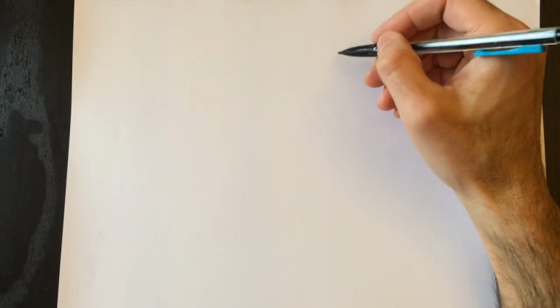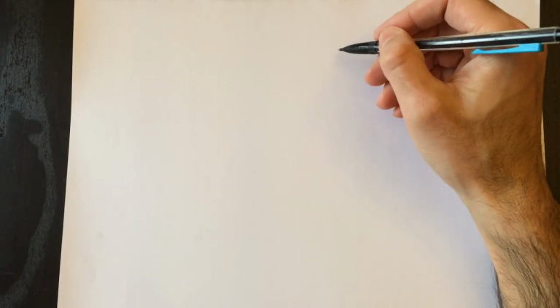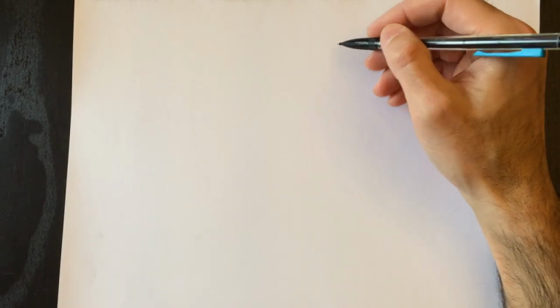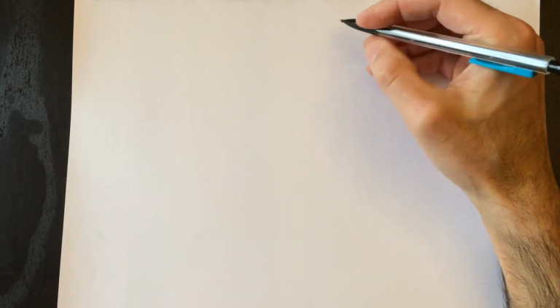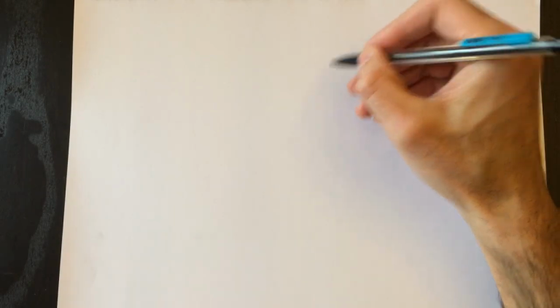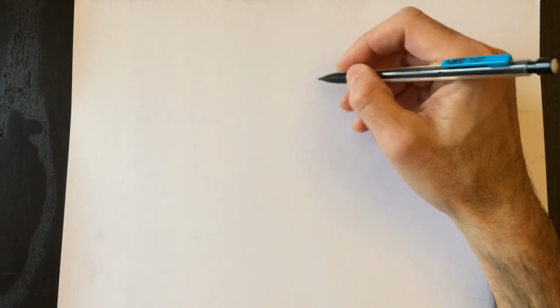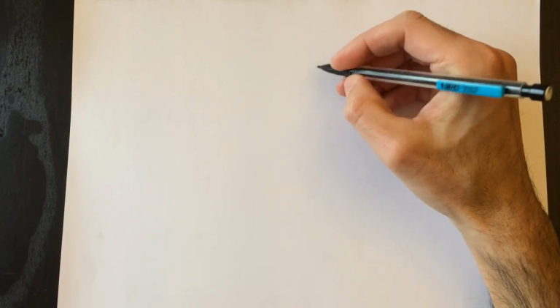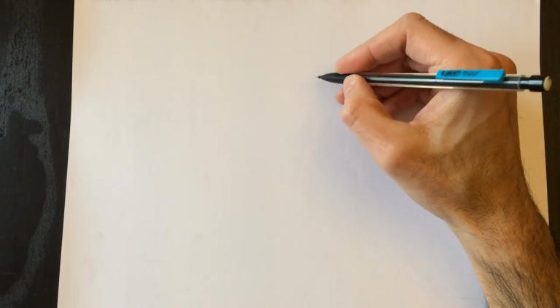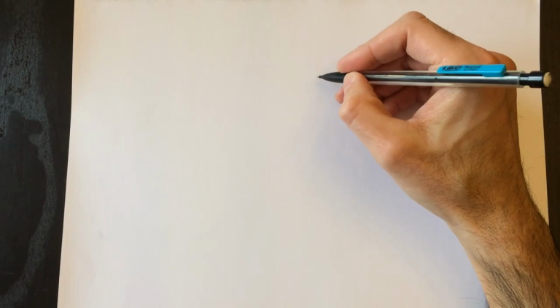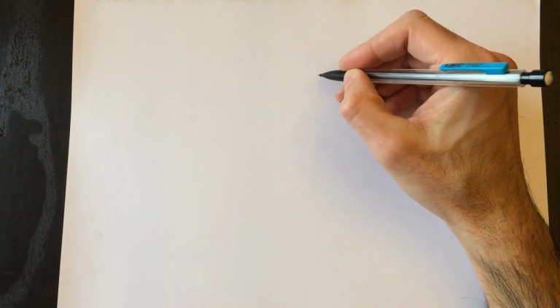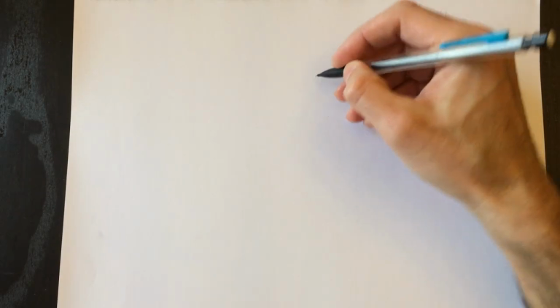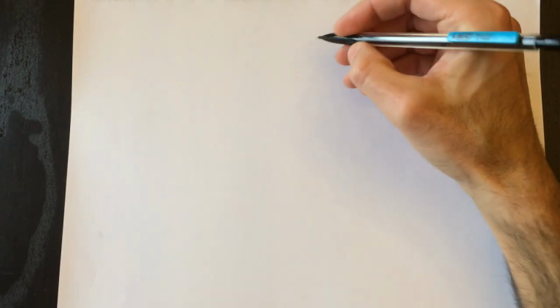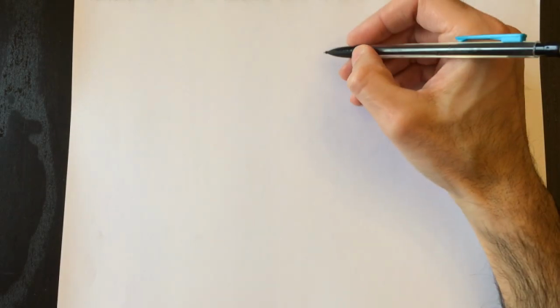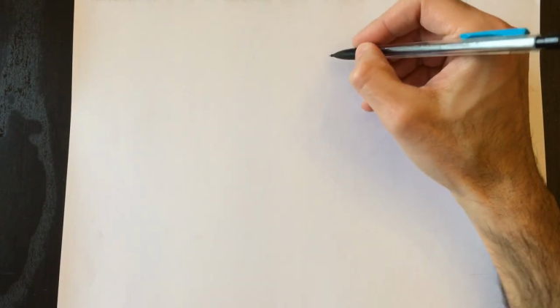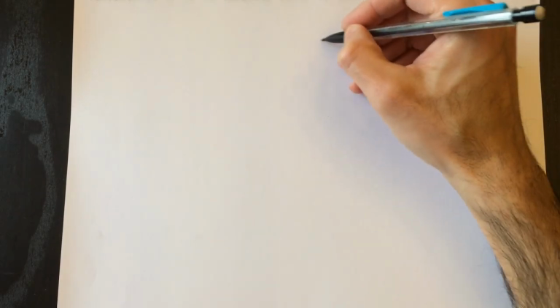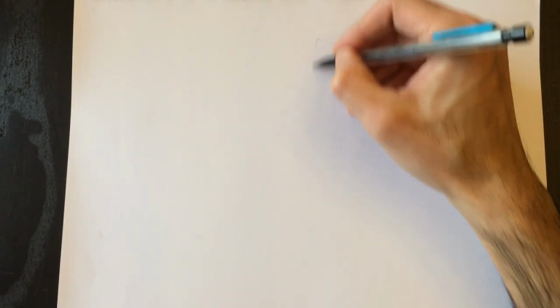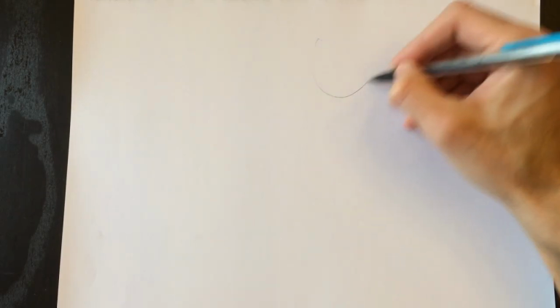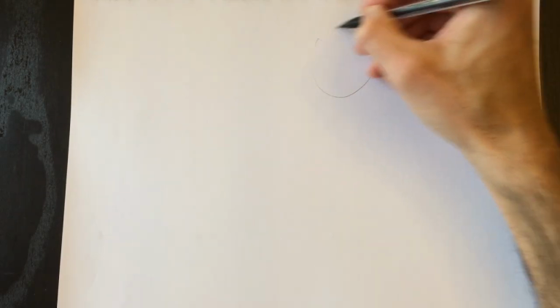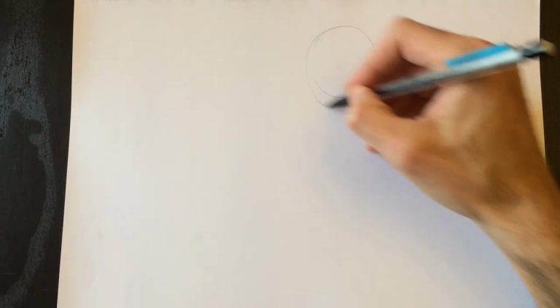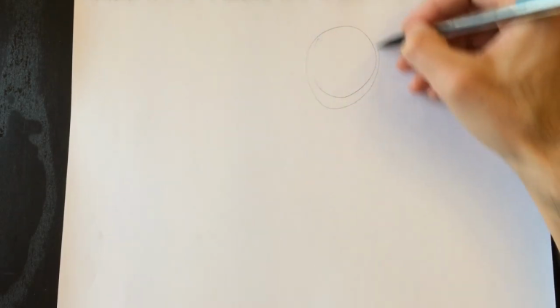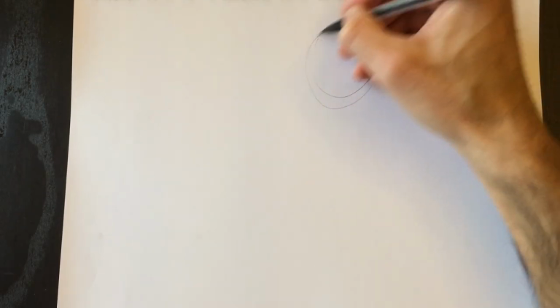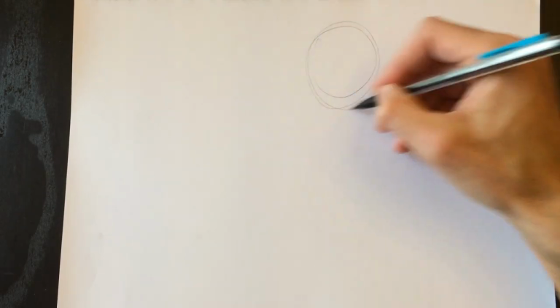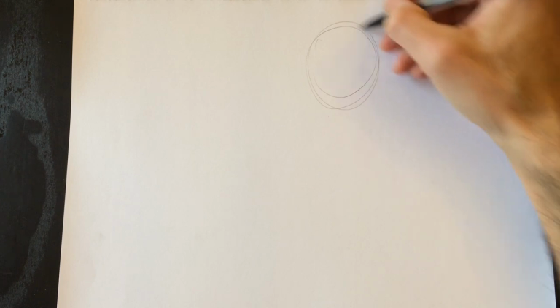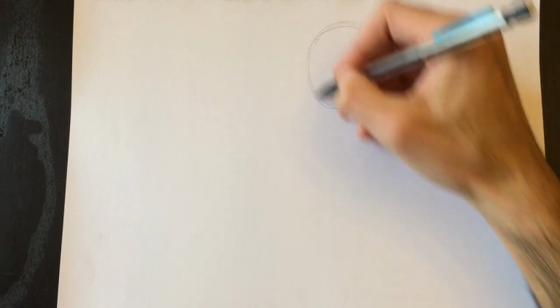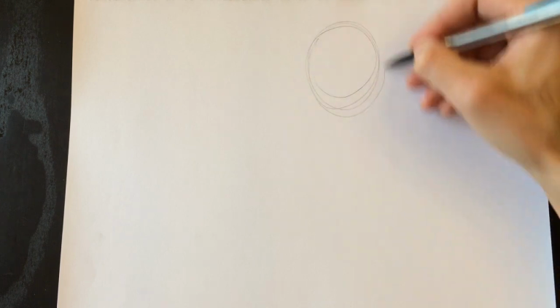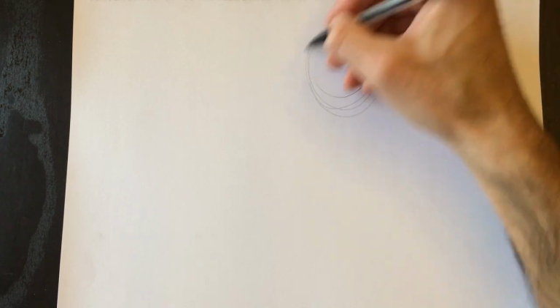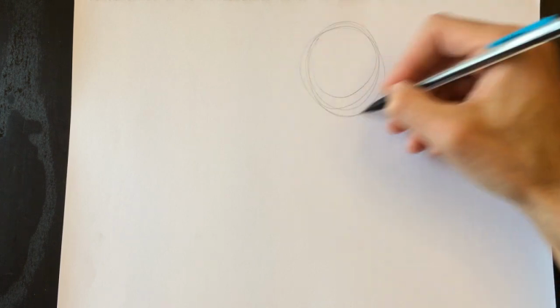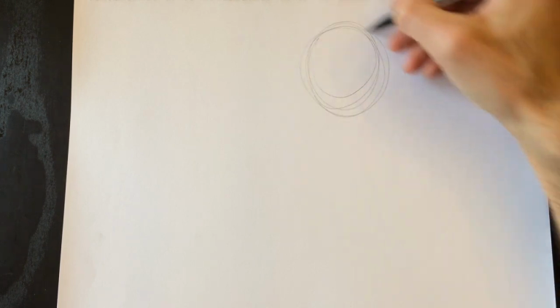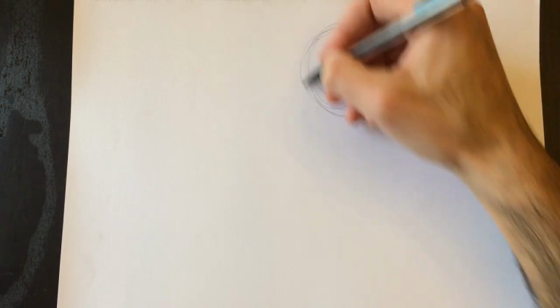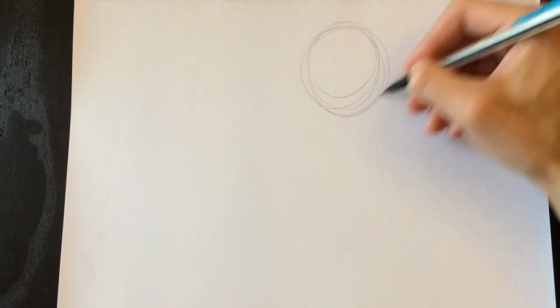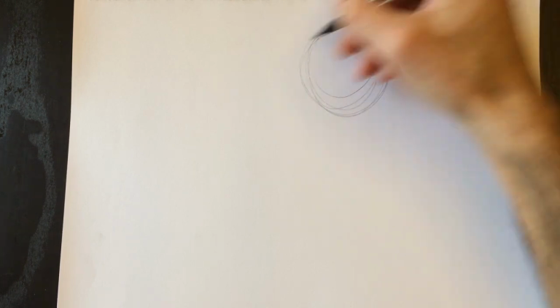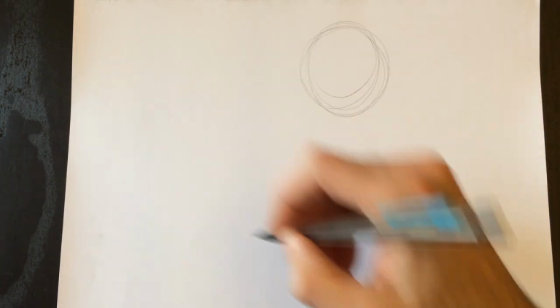Hello everyone and welcome to Drawing with Paolo. Today we're drawing a T-Rex — once again there's been large demand for the T-Rex.